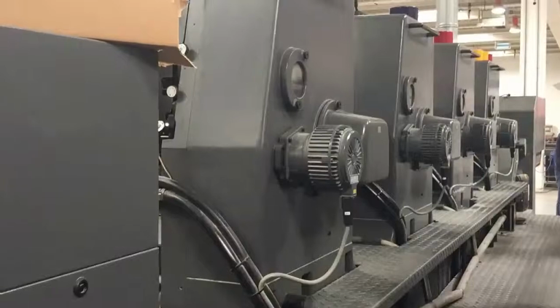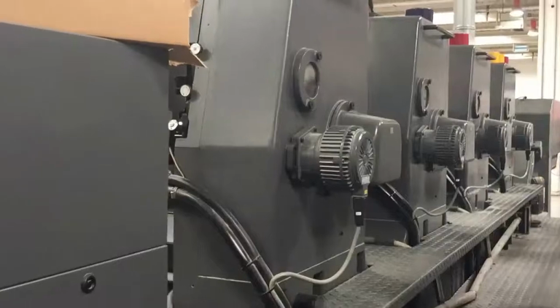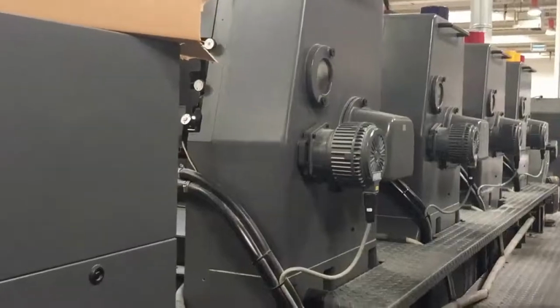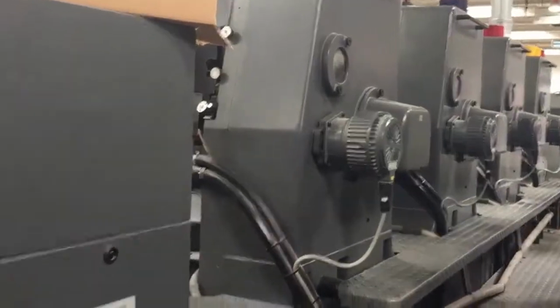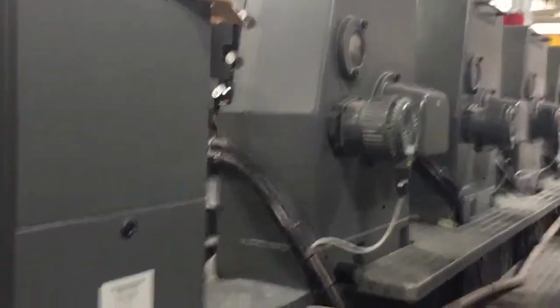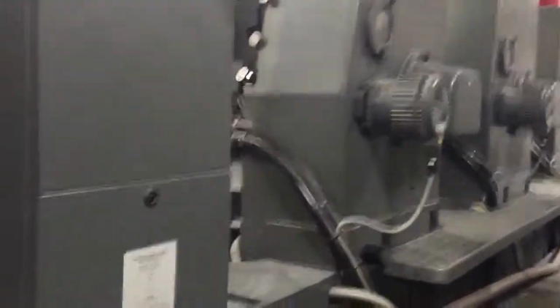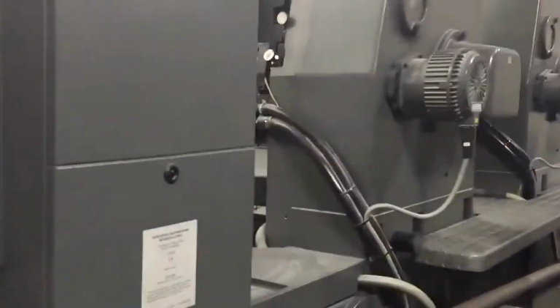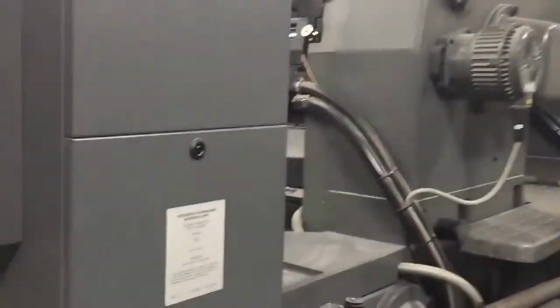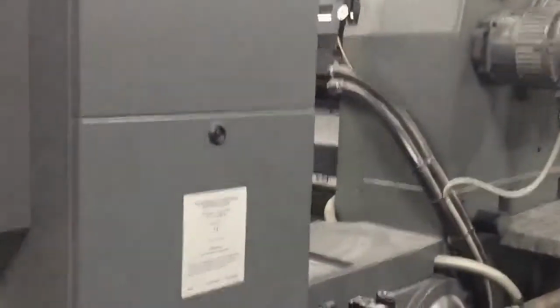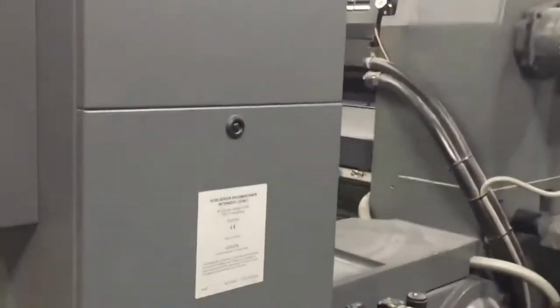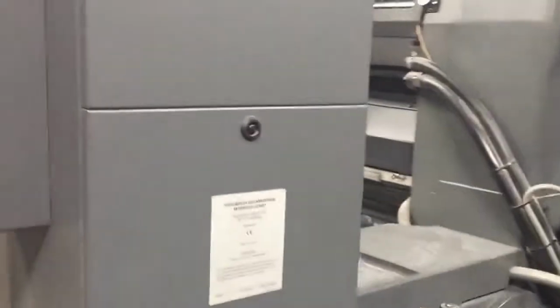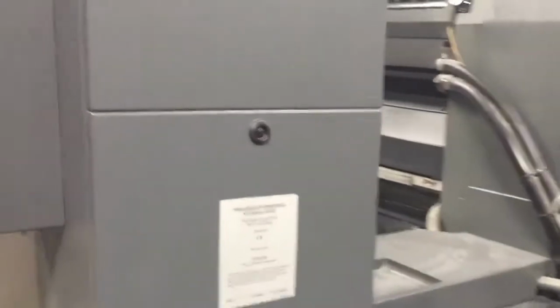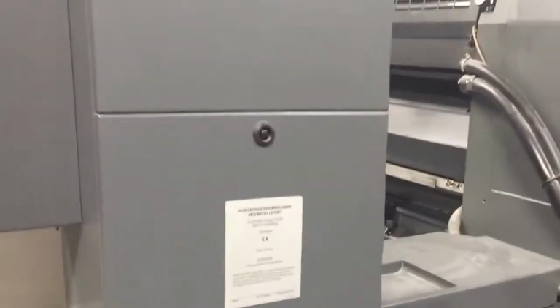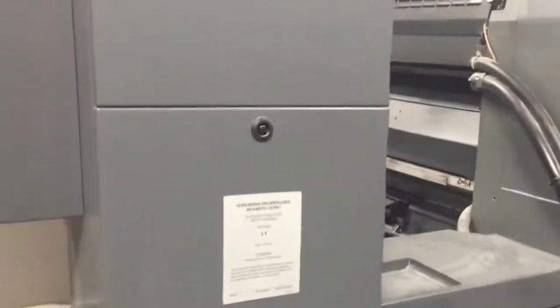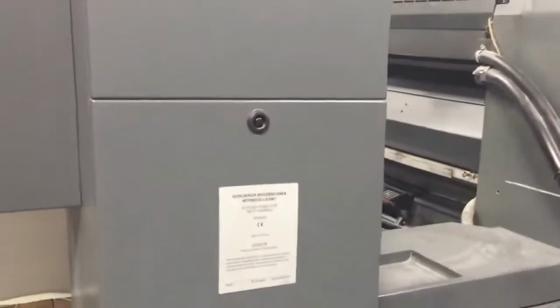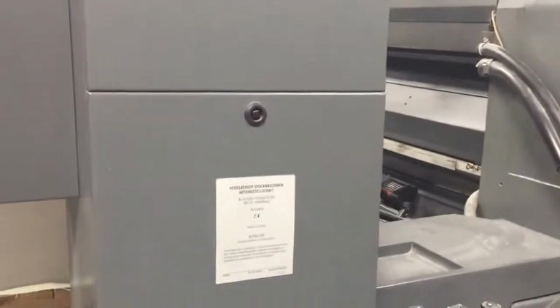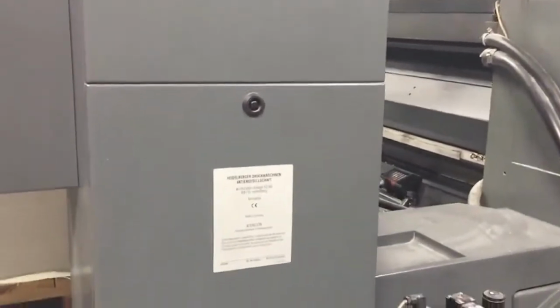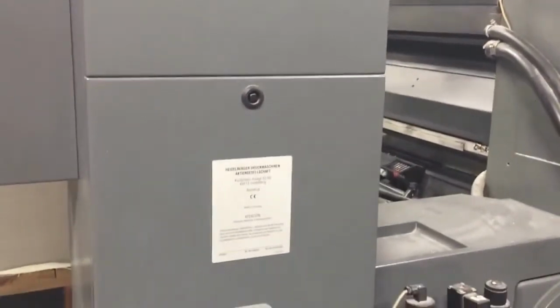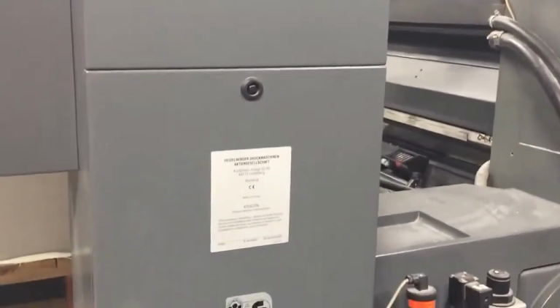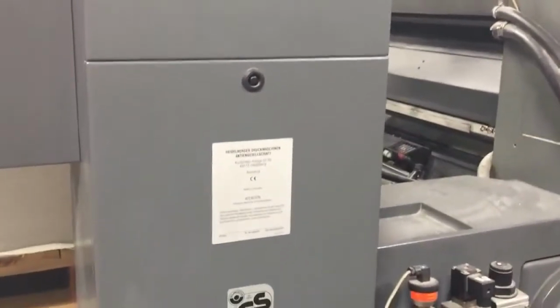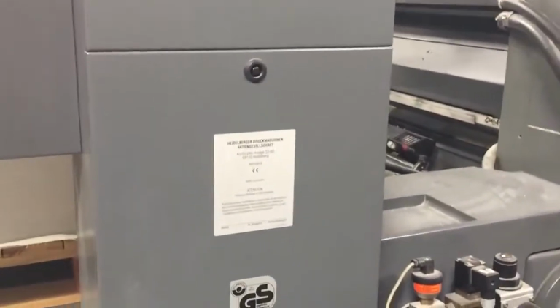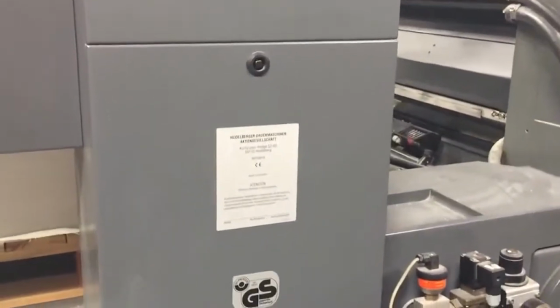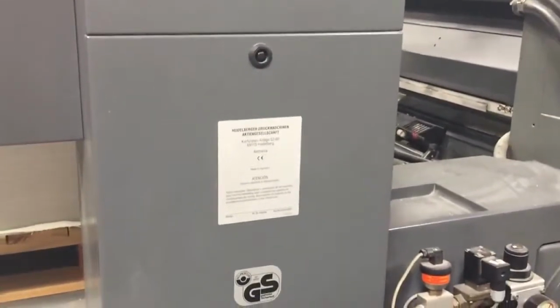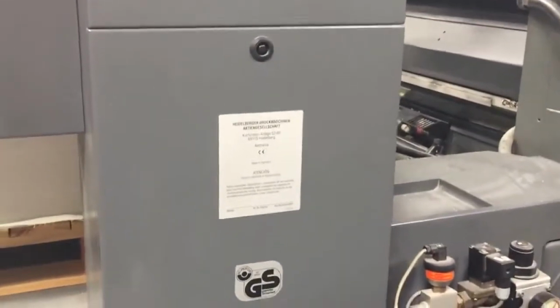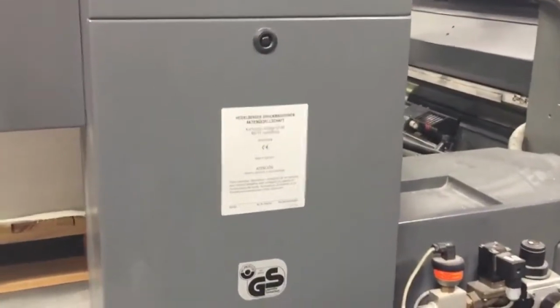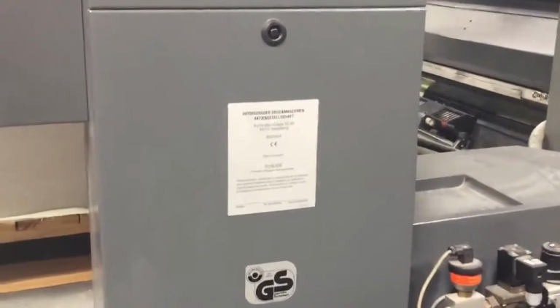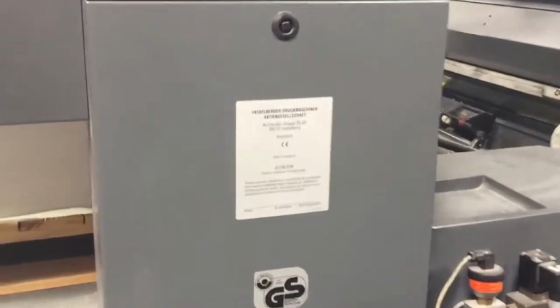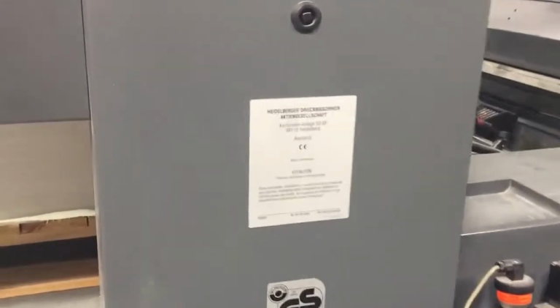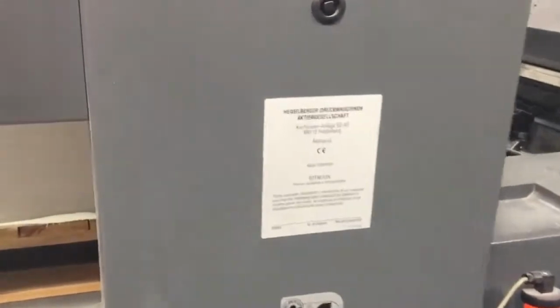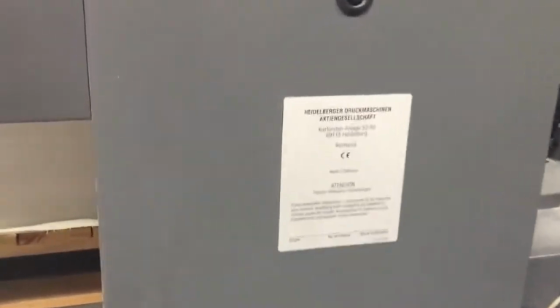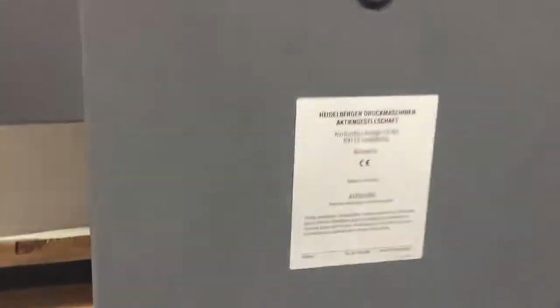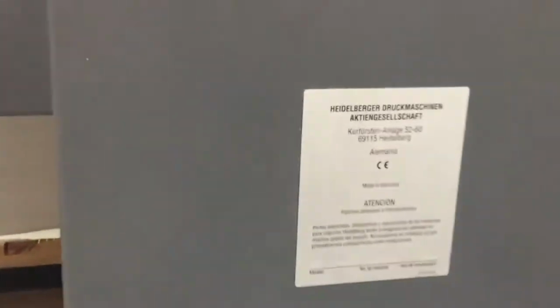Heidelberg Speedmaster 102, four-color, with perfecting — 2003 machine.